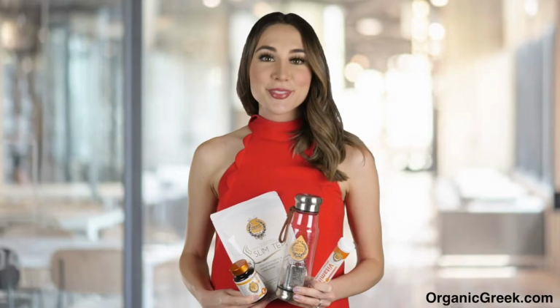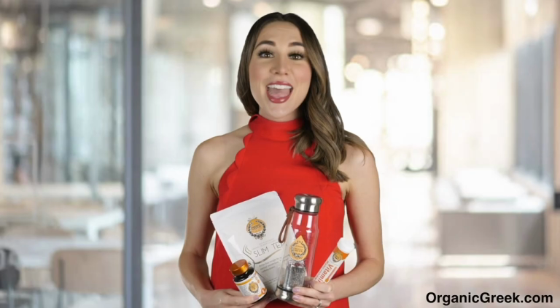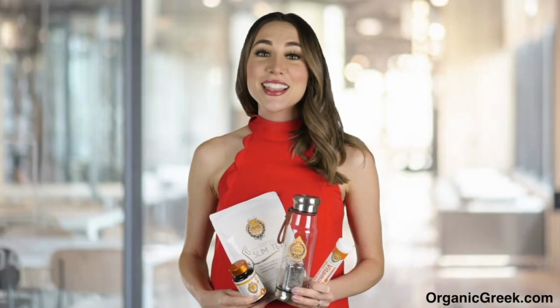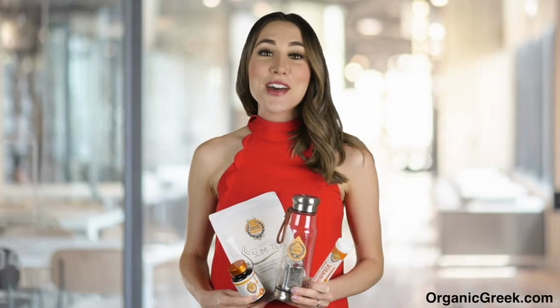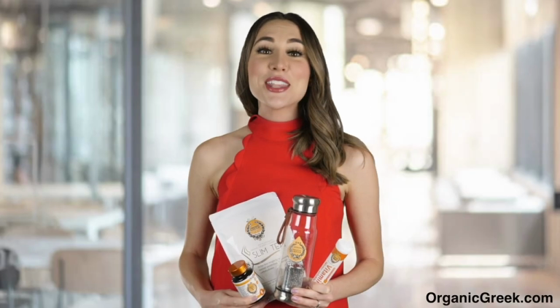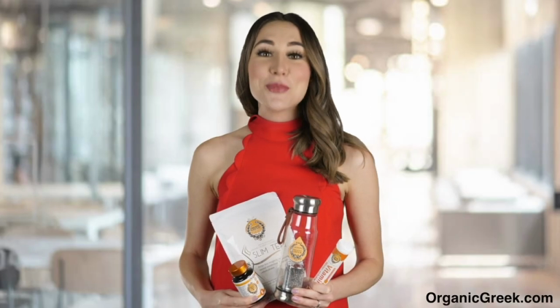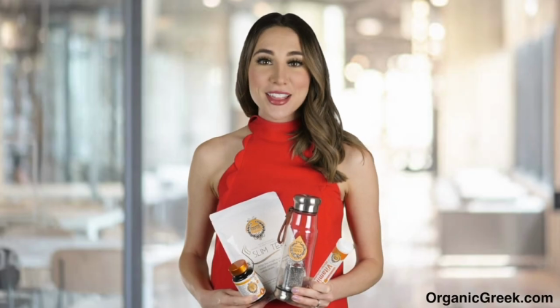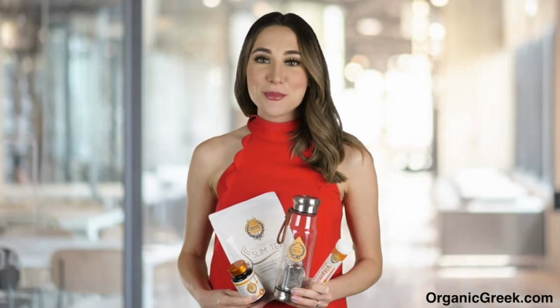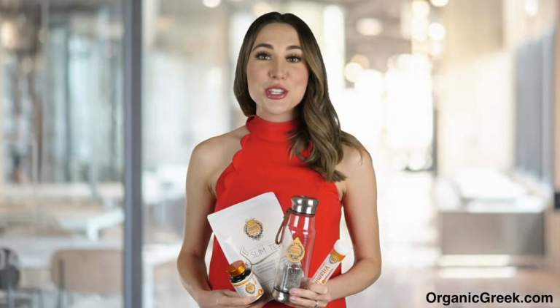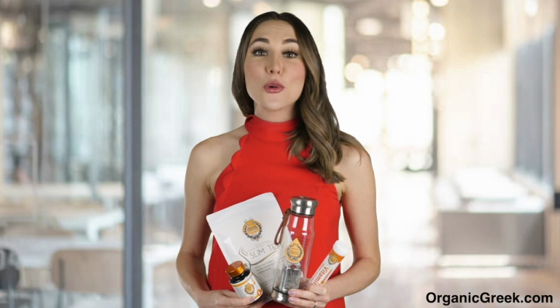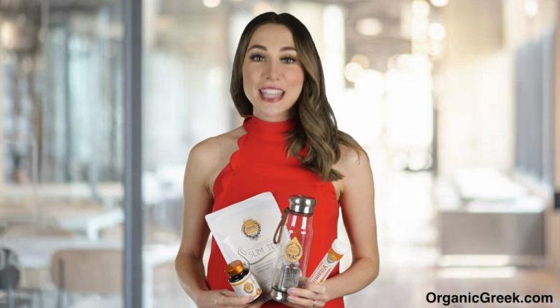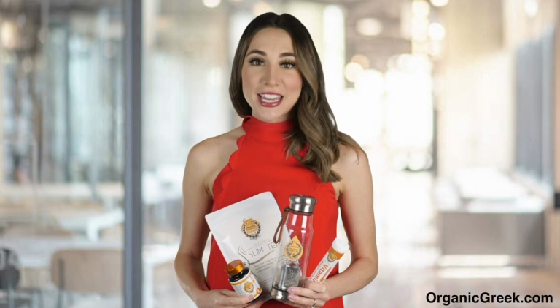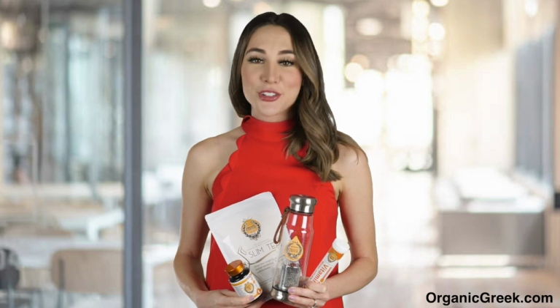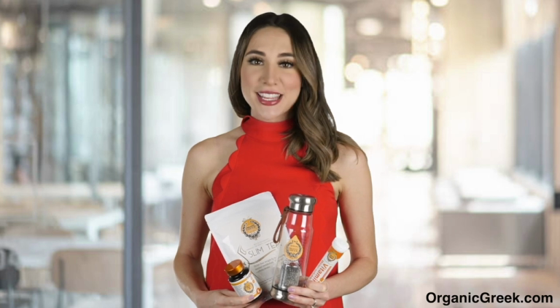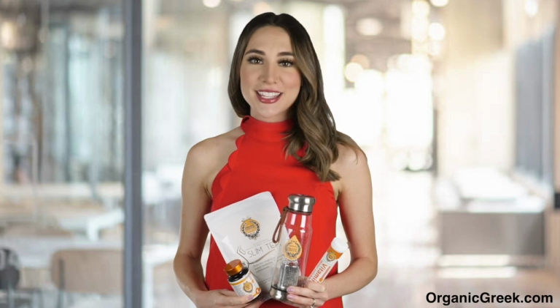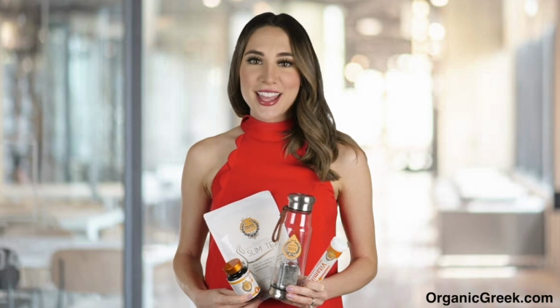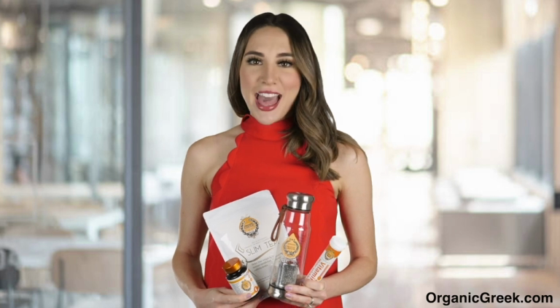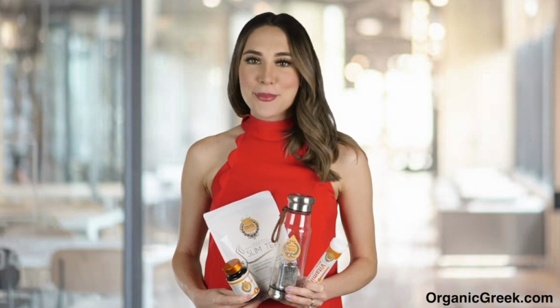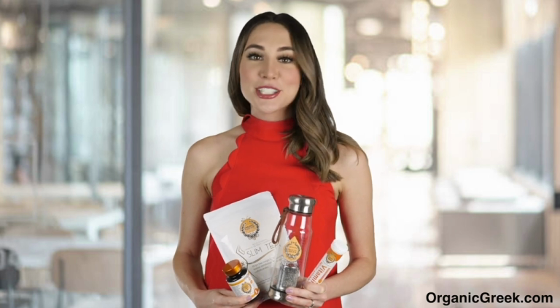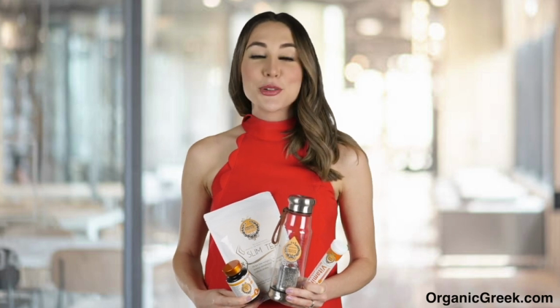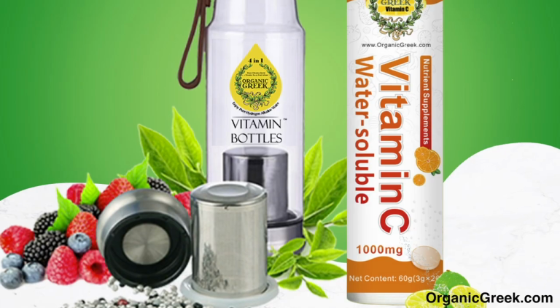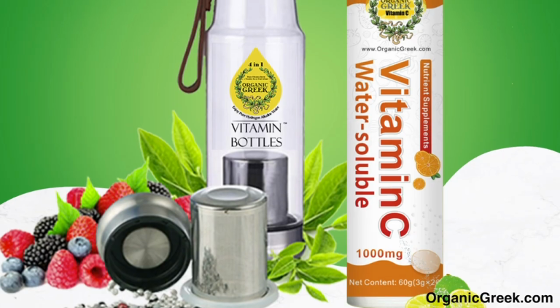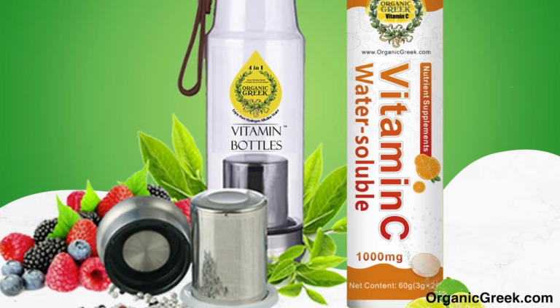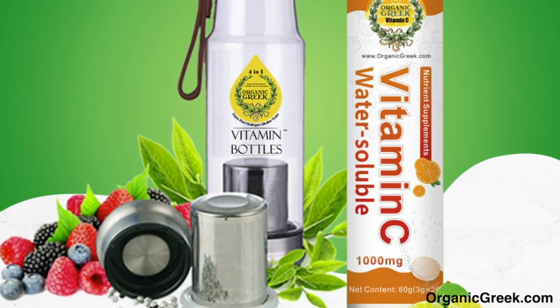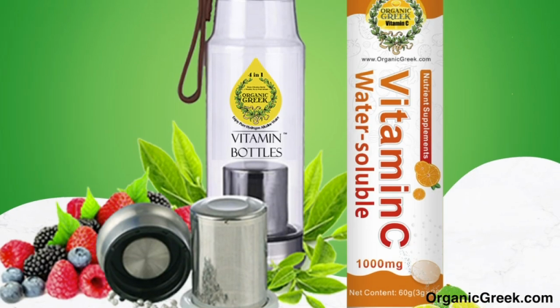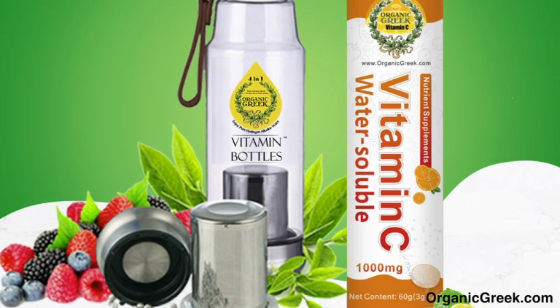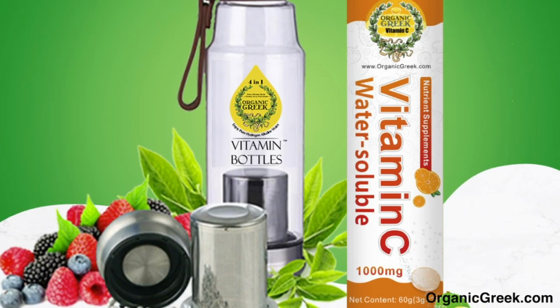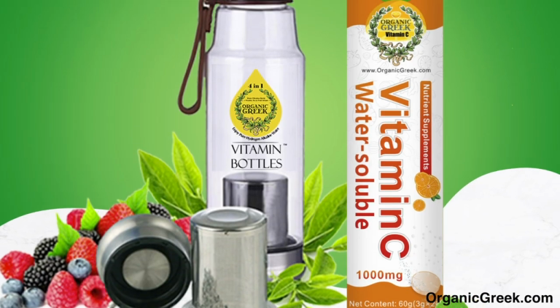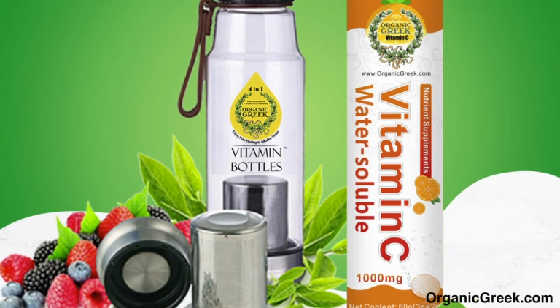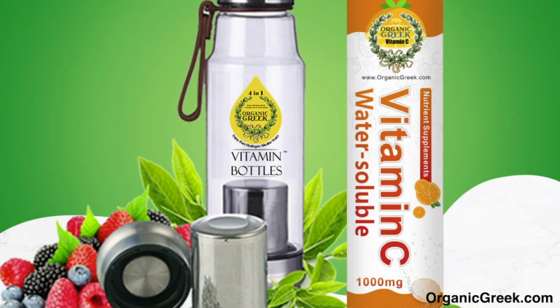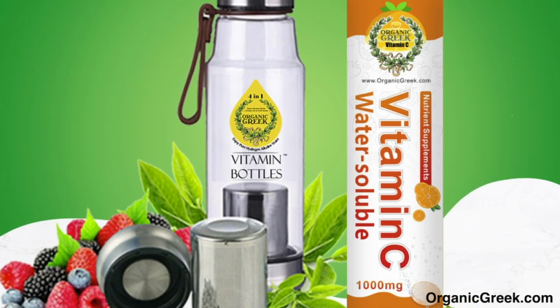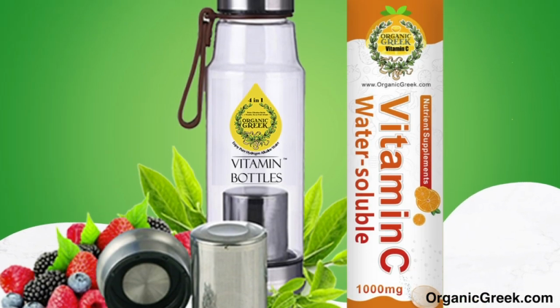Hello and welcome to Organic Greek. I'm here to introduce our Organic Greek Vitamin Bottles.